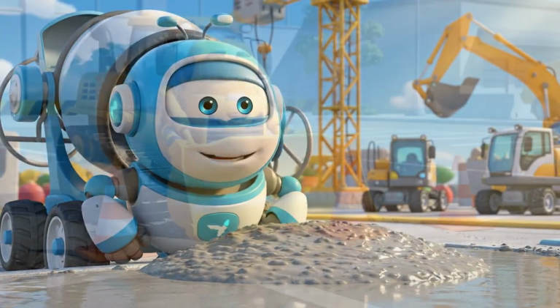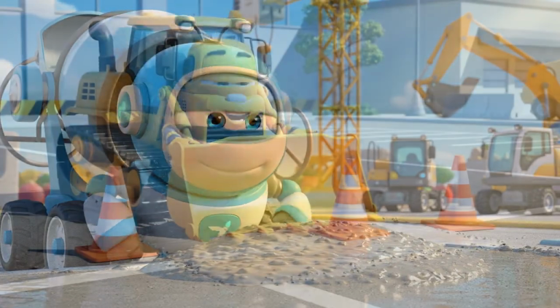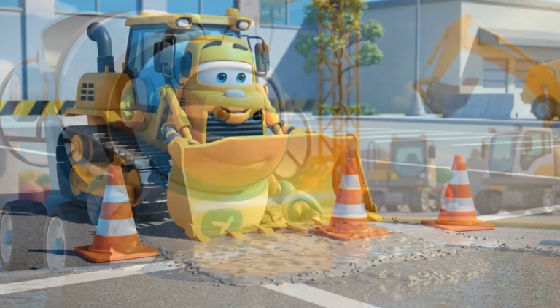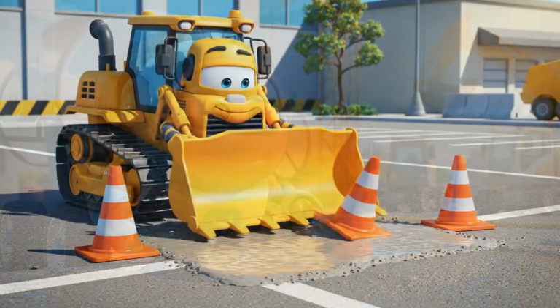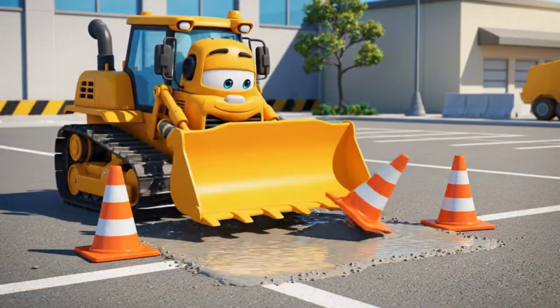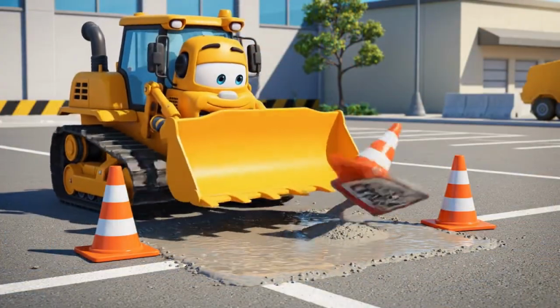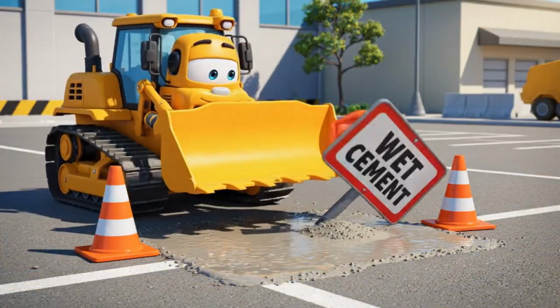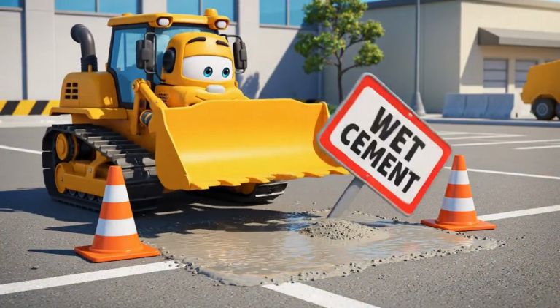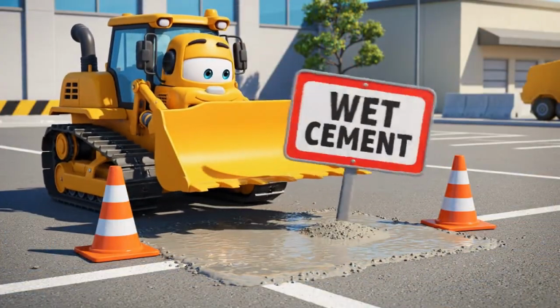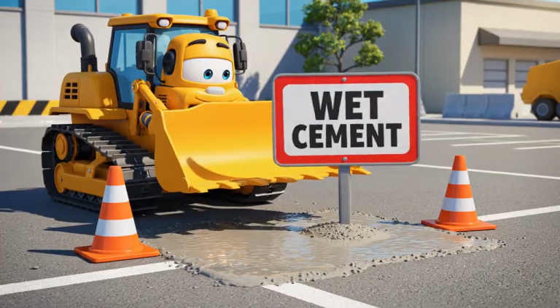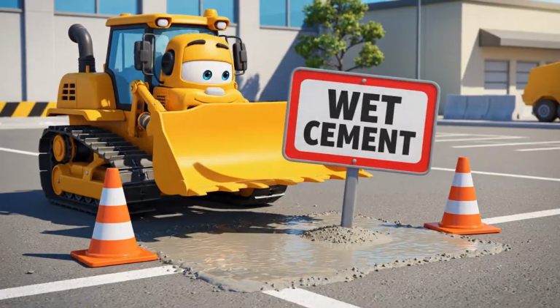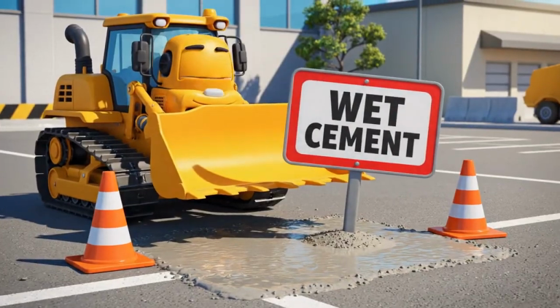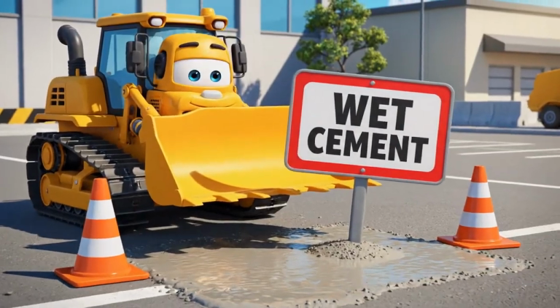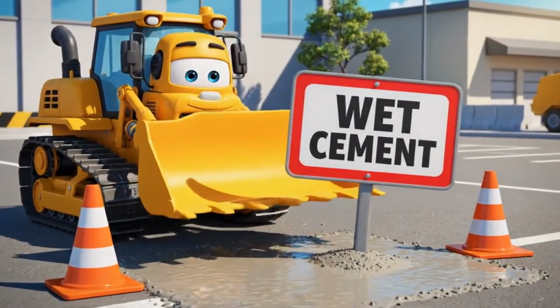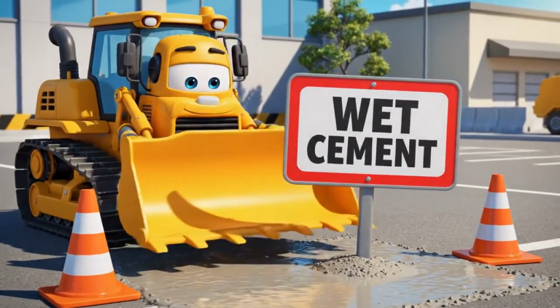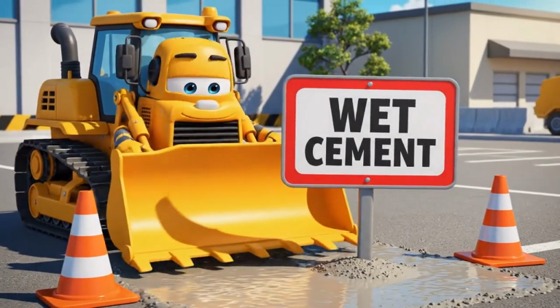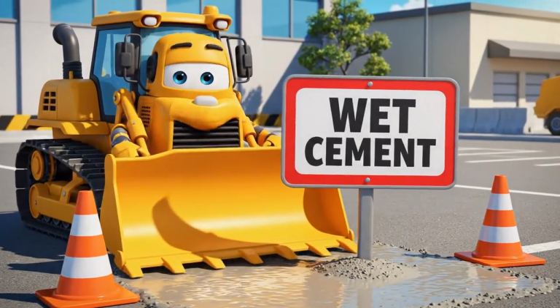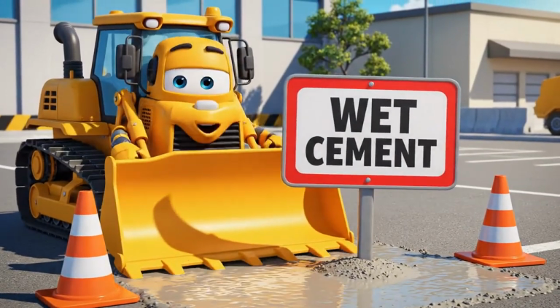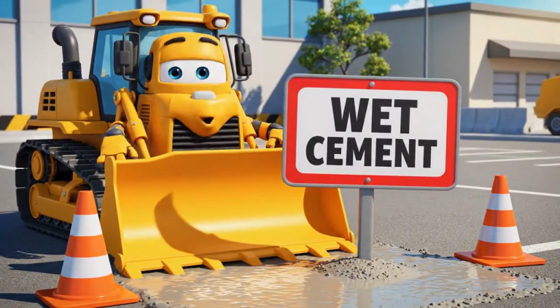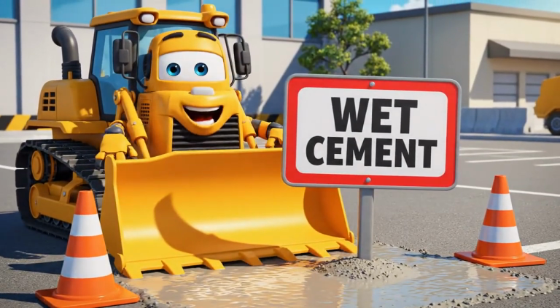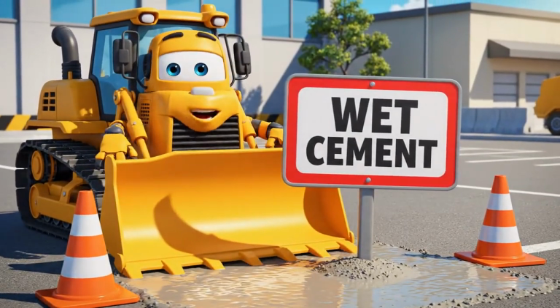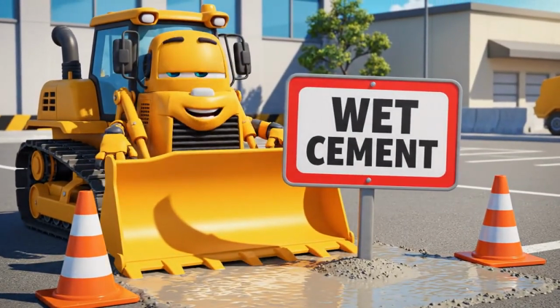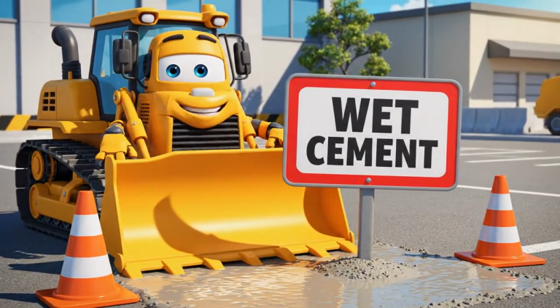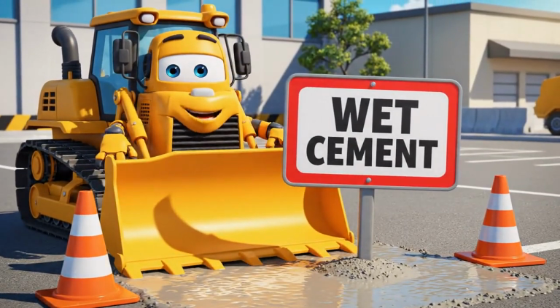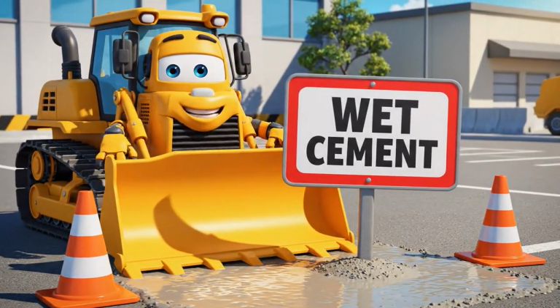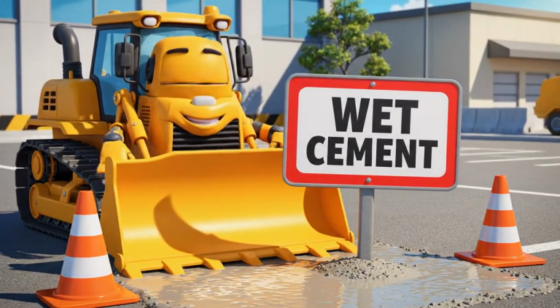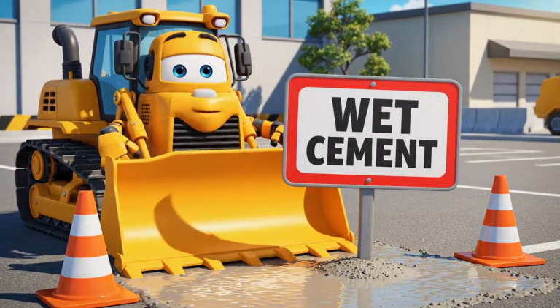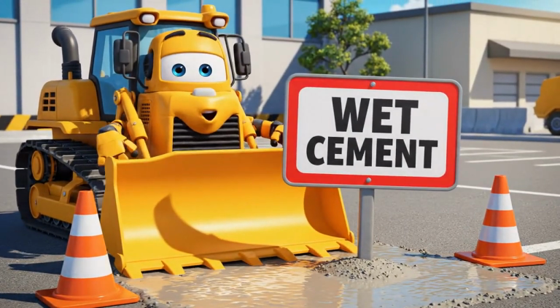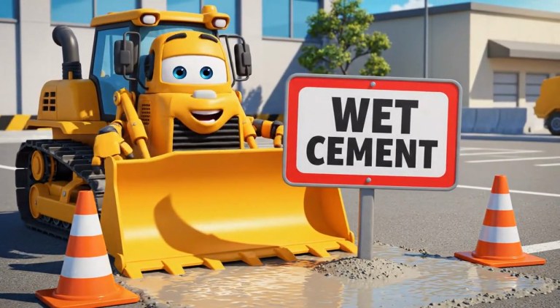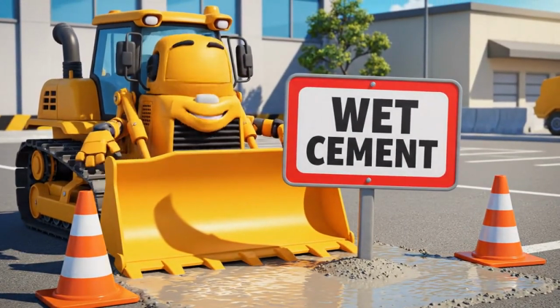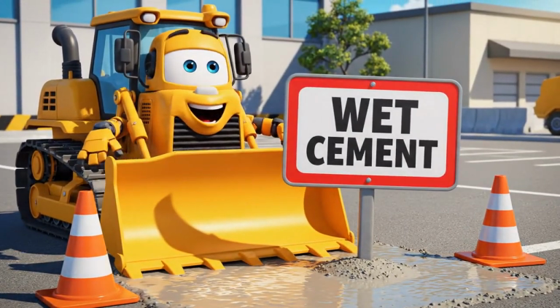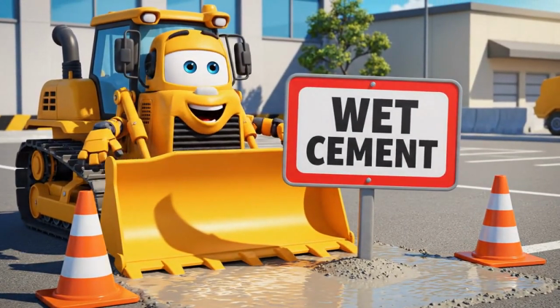Bones up! We don't want anyone stepping in this before it gets hard.